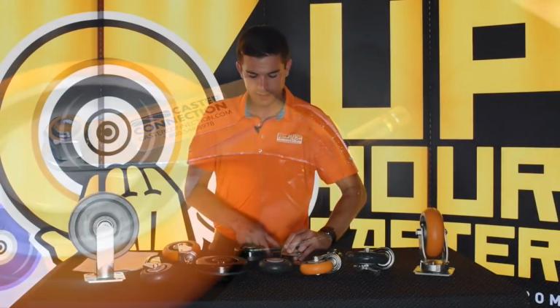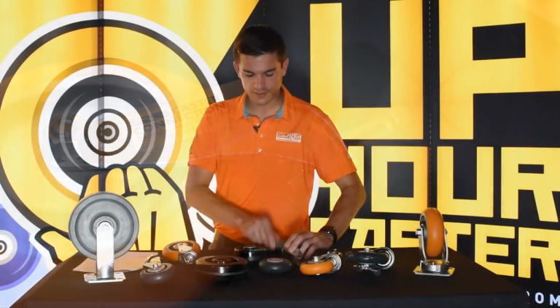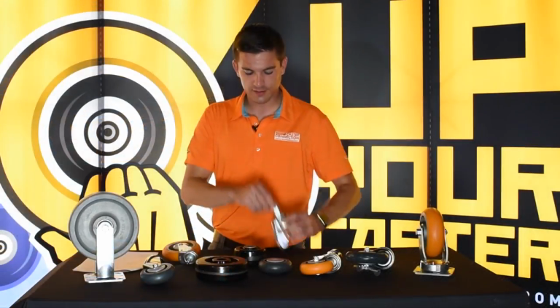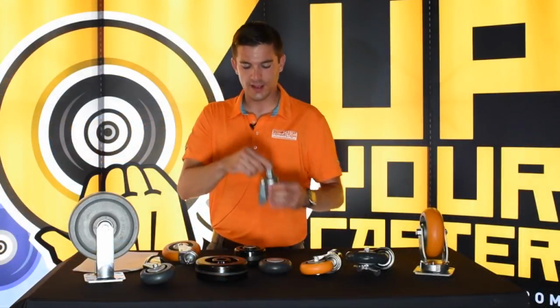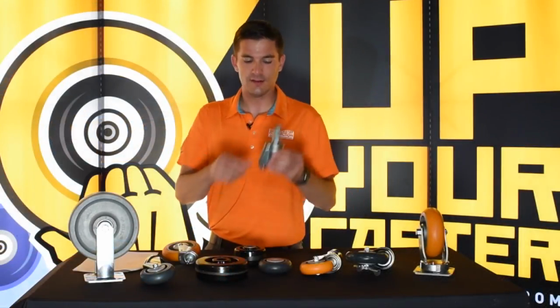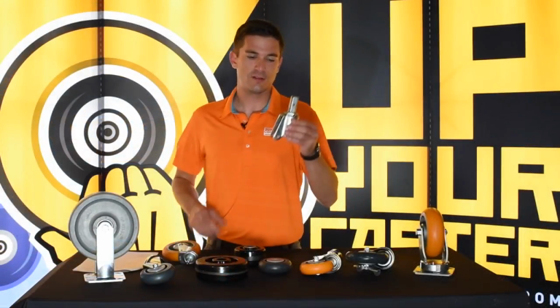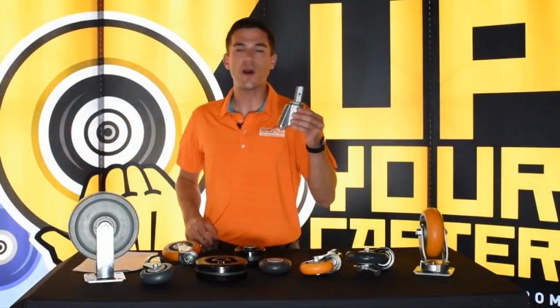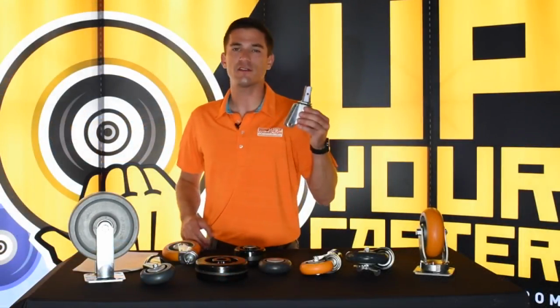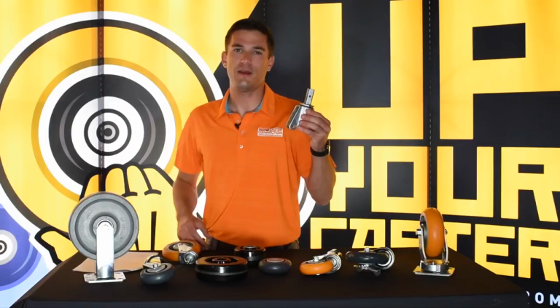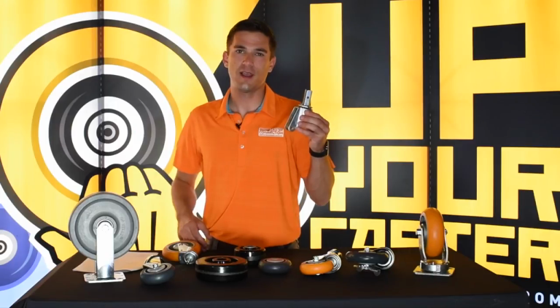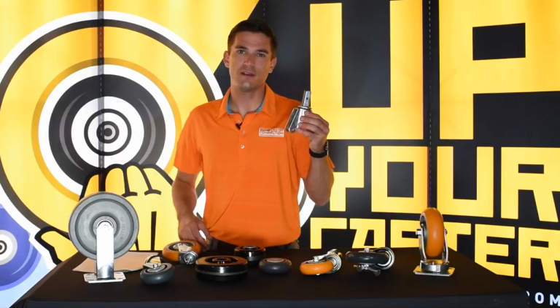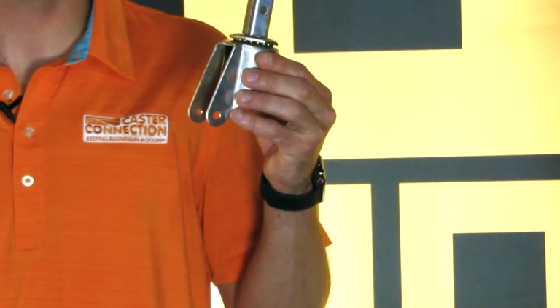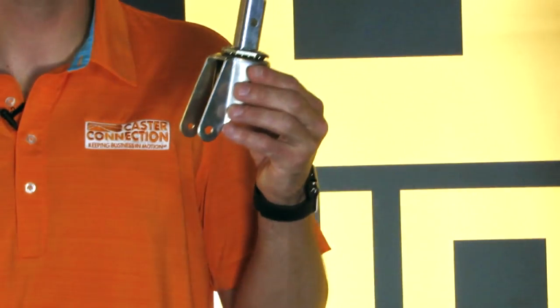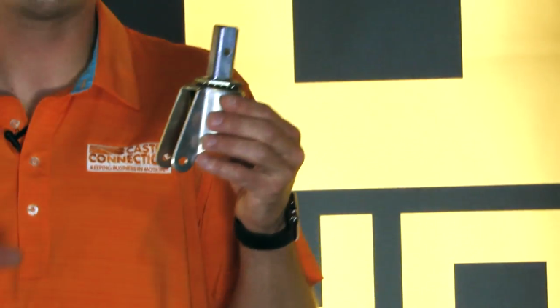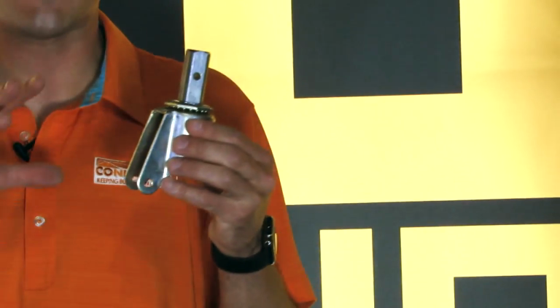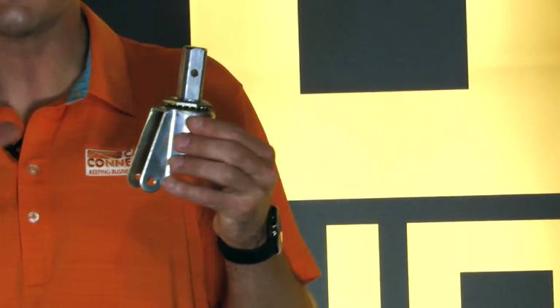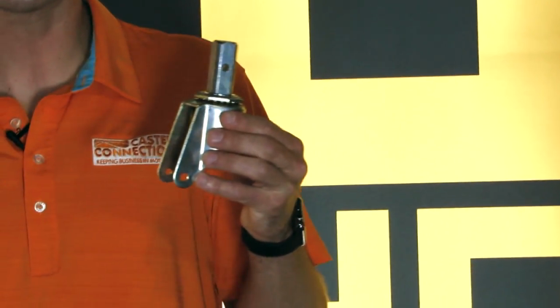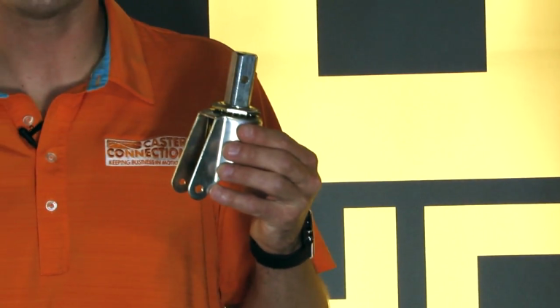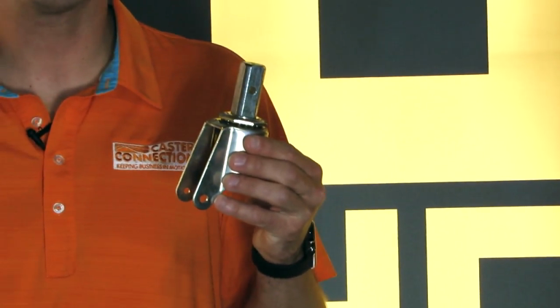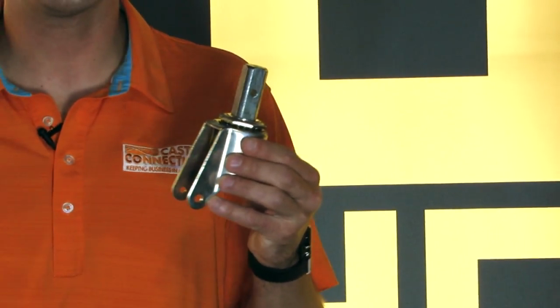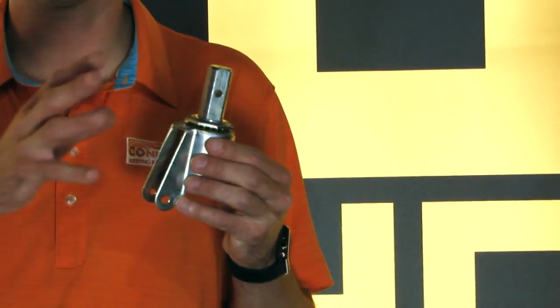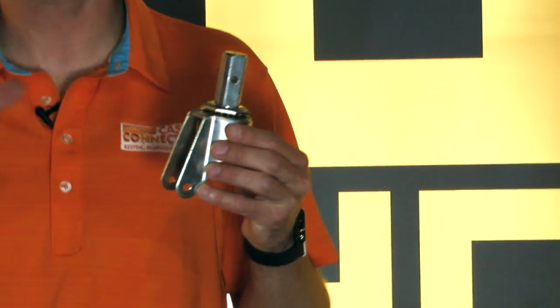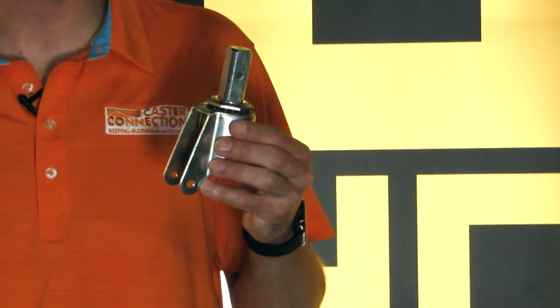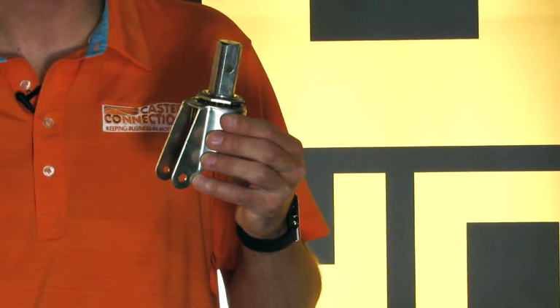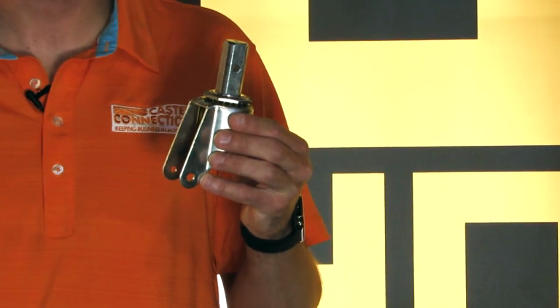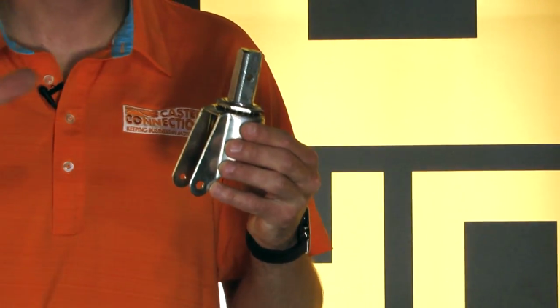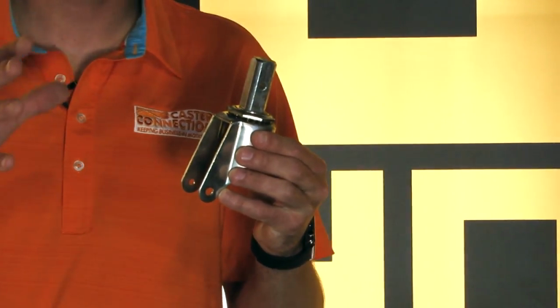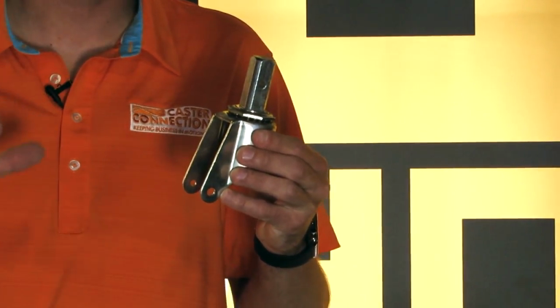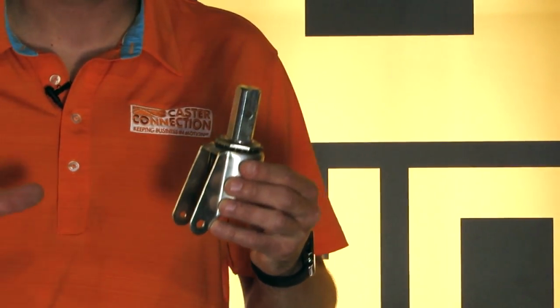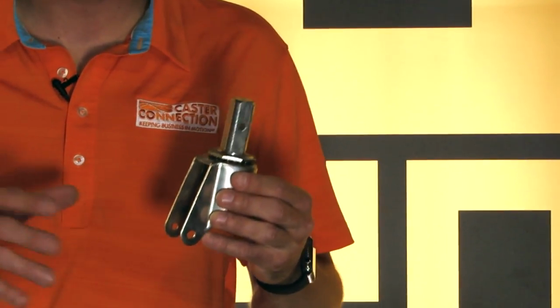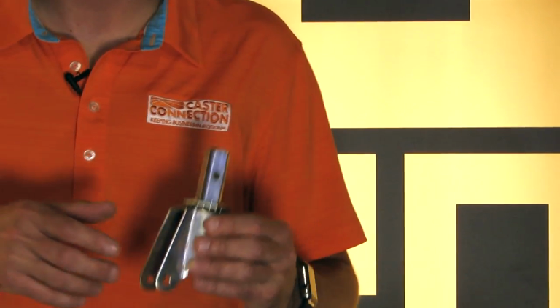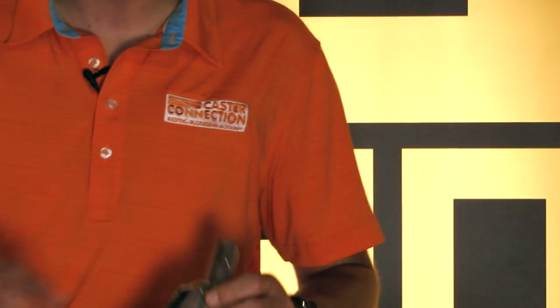This is a square stem caster. This is kind of uncommon — you might see these in bakeries and that kind of thing.